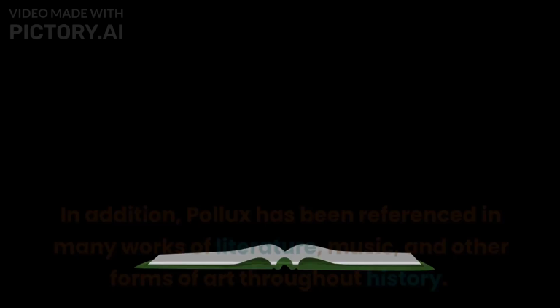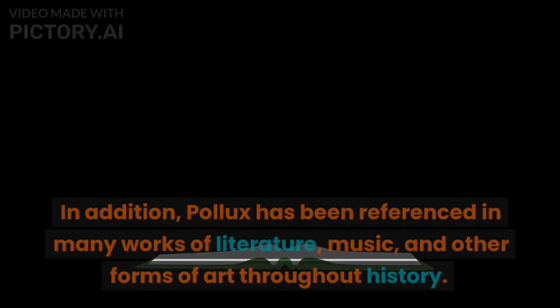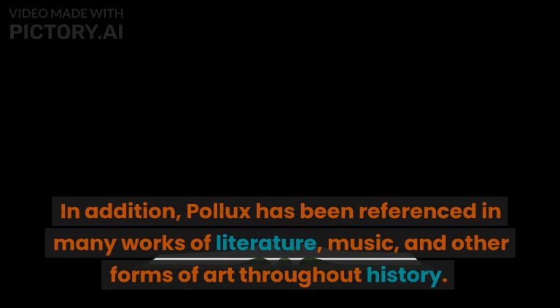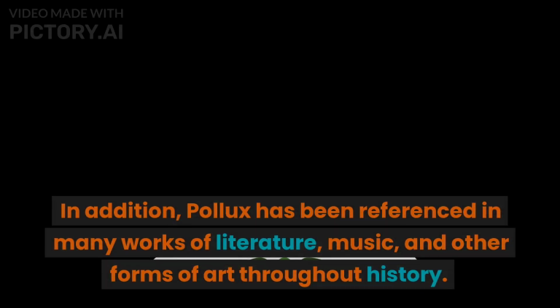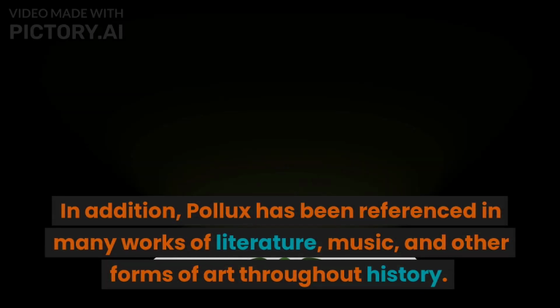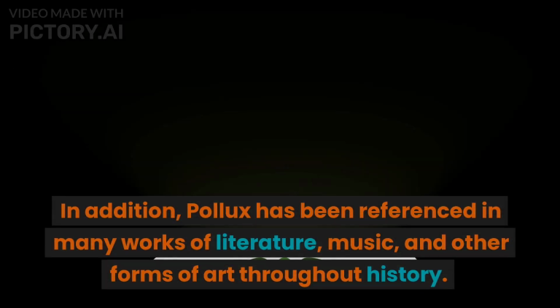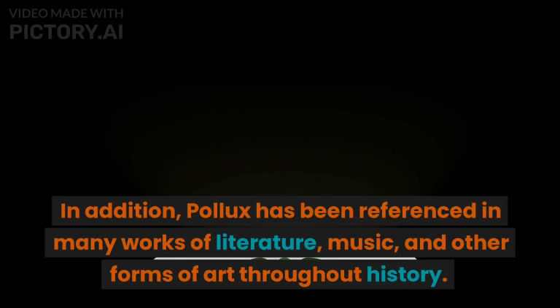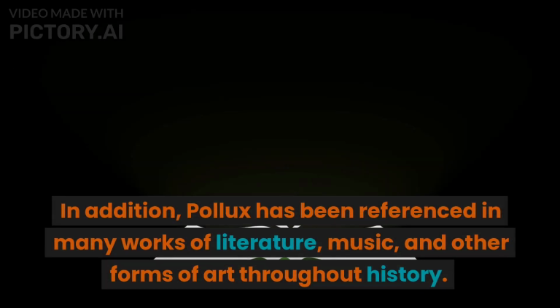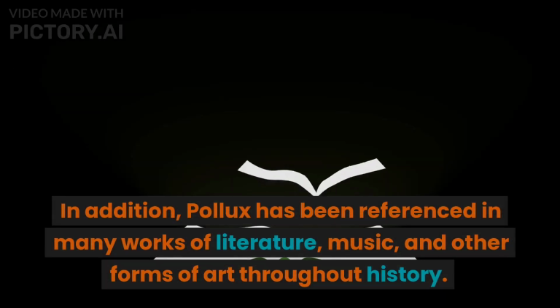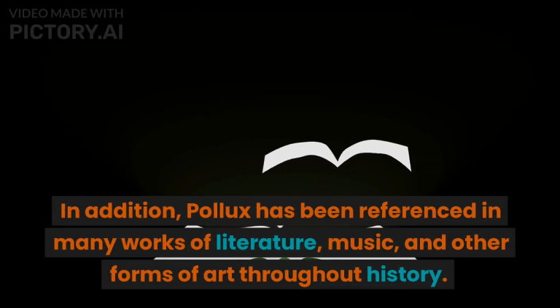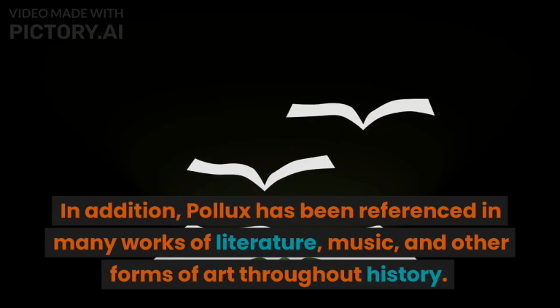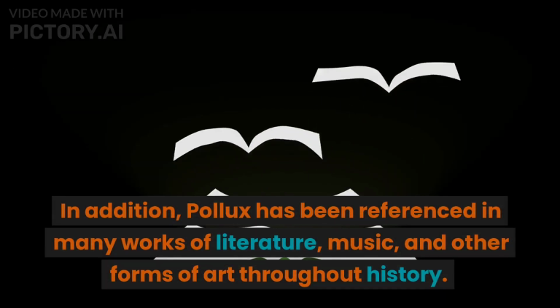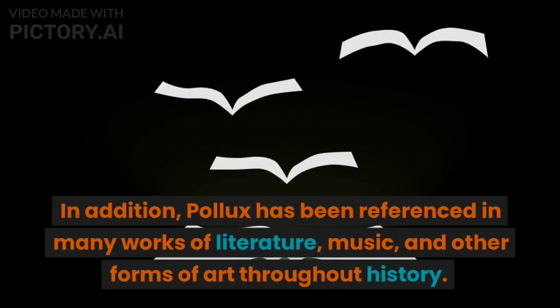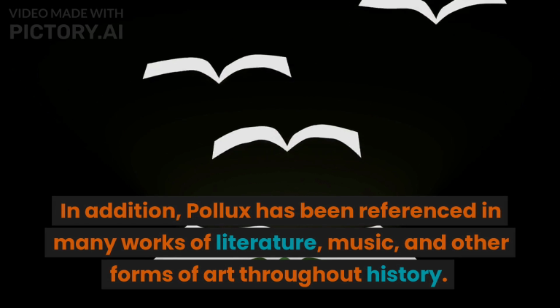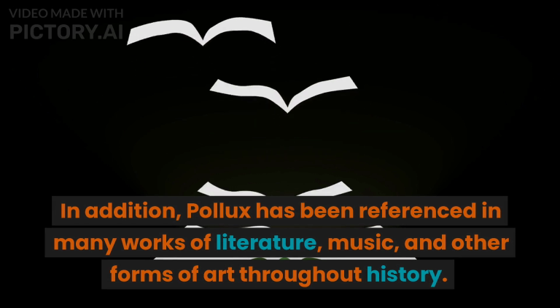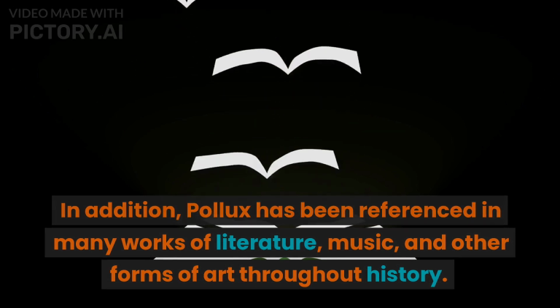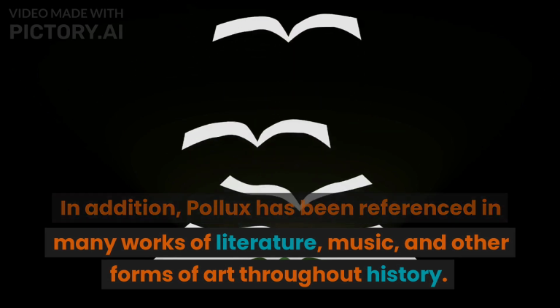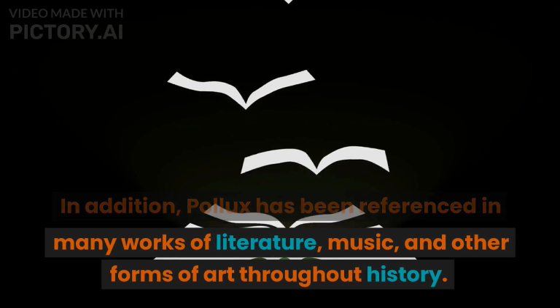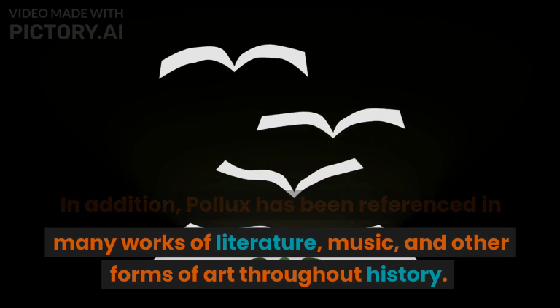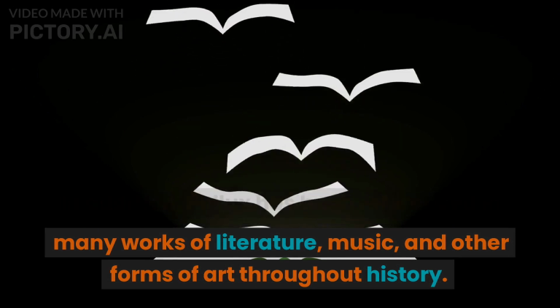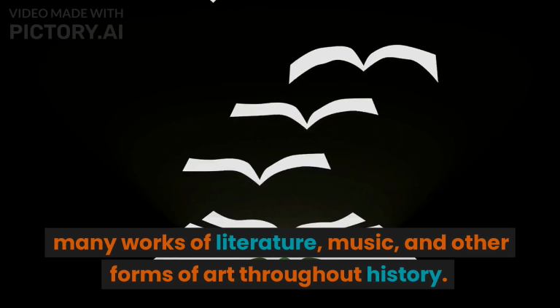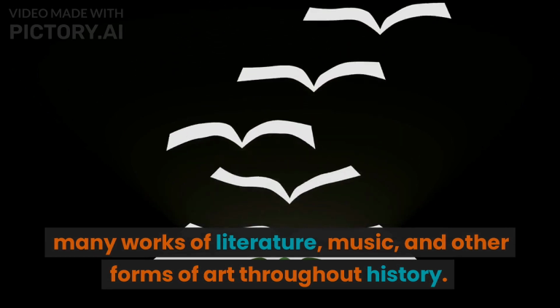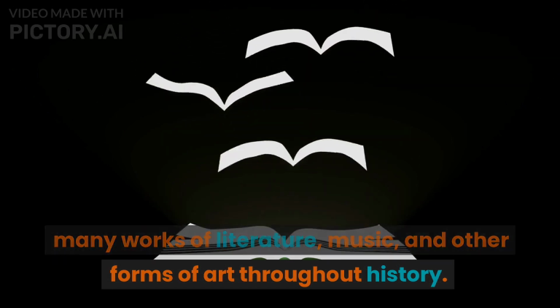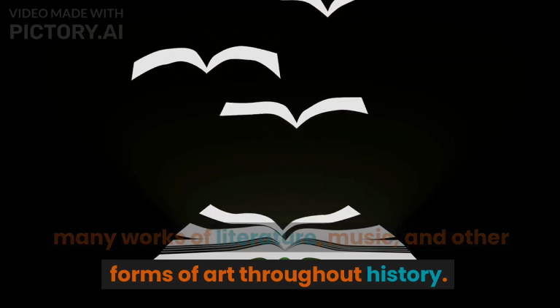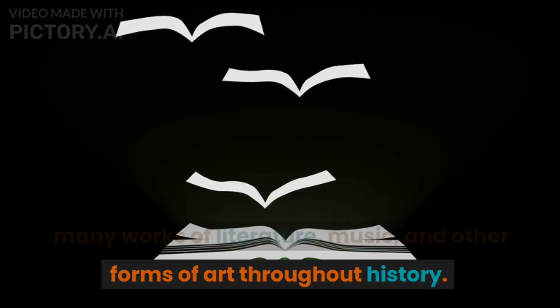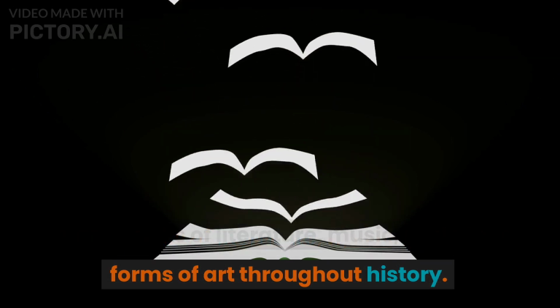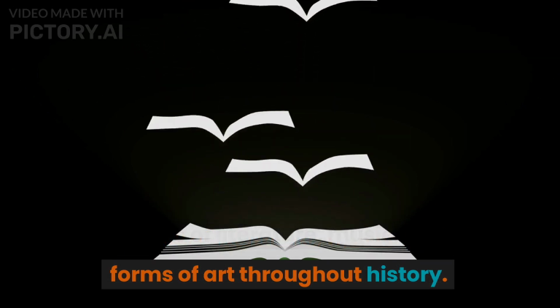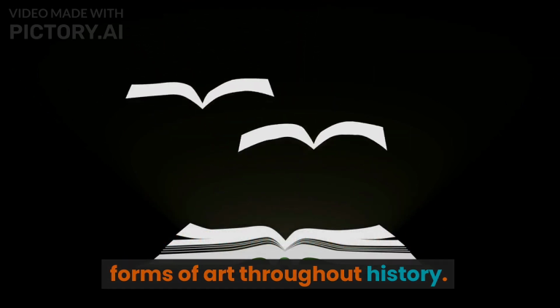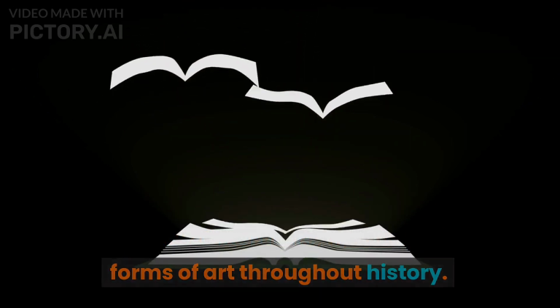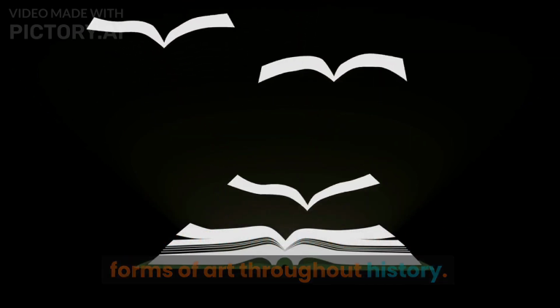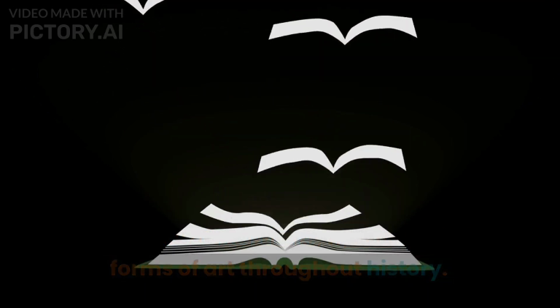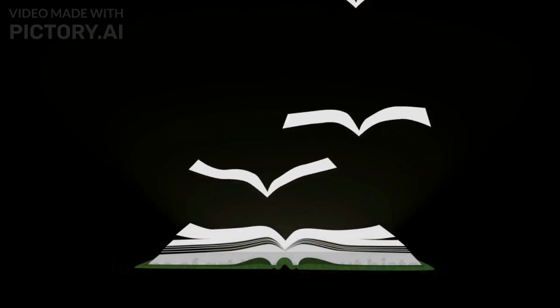In addition, Pollux has been referenced in many works of literature, music, and other forms of art throughout history.